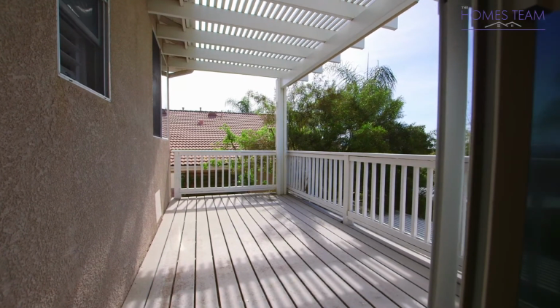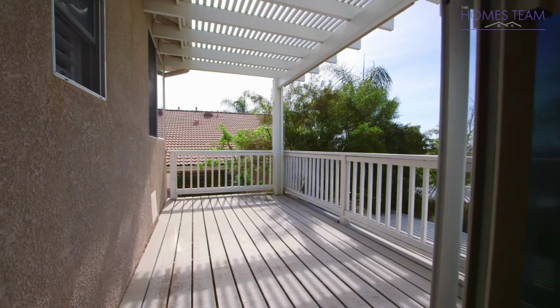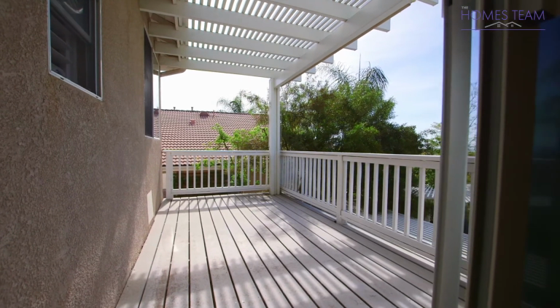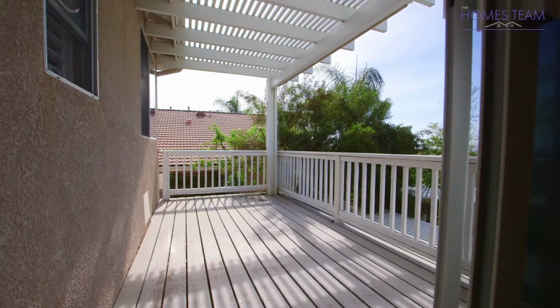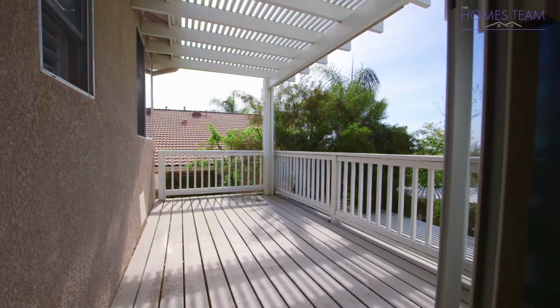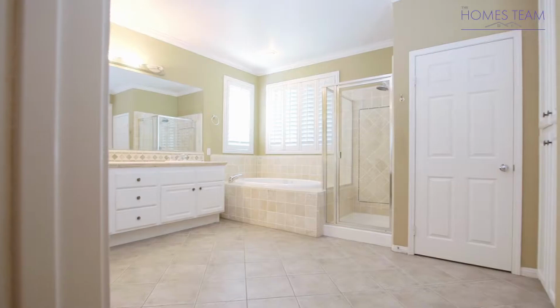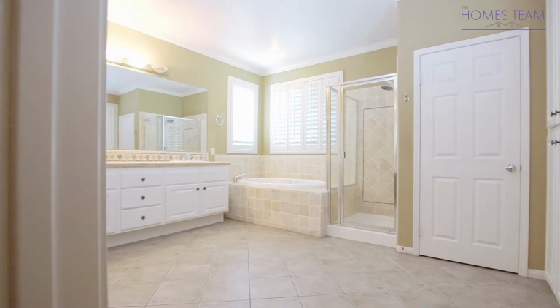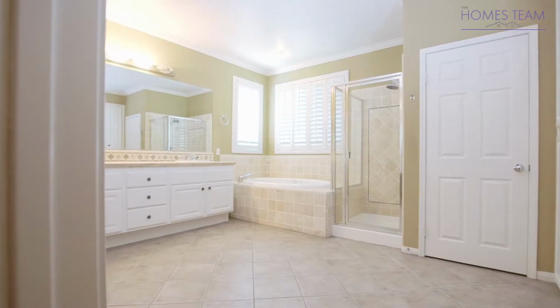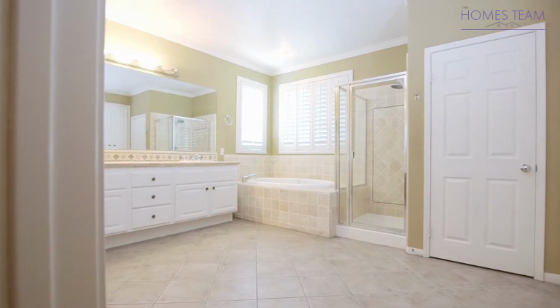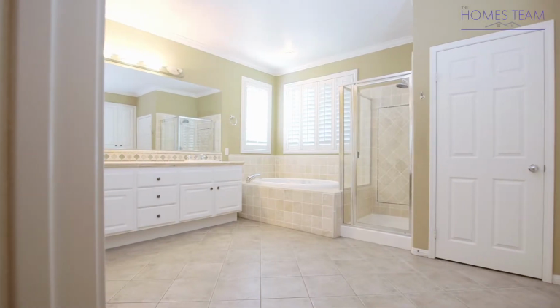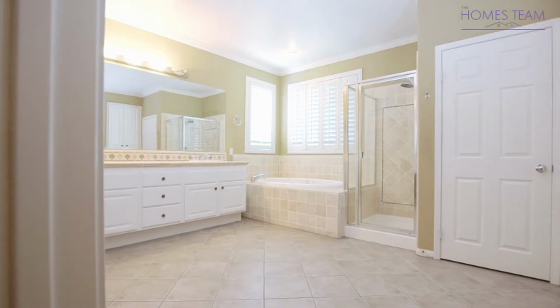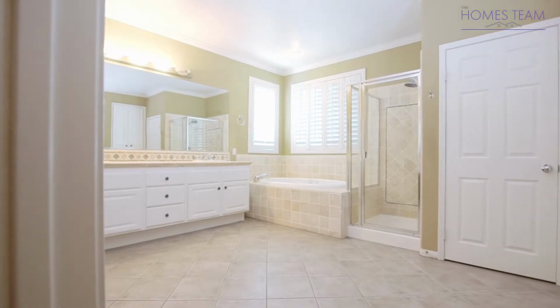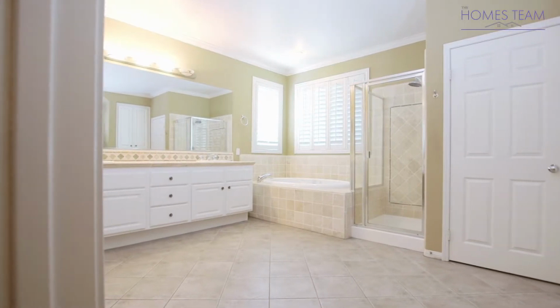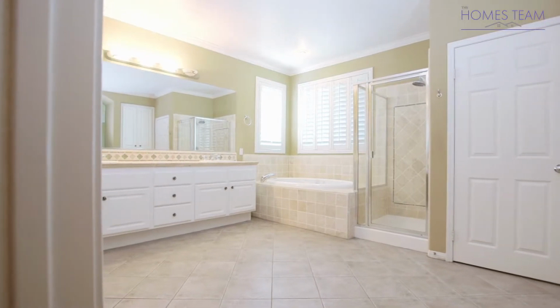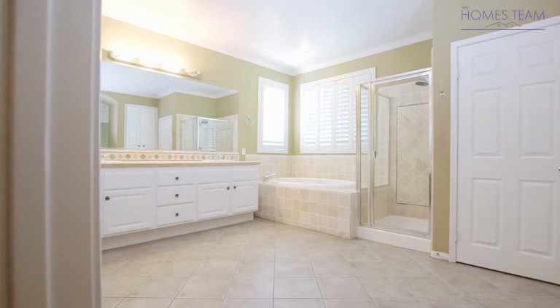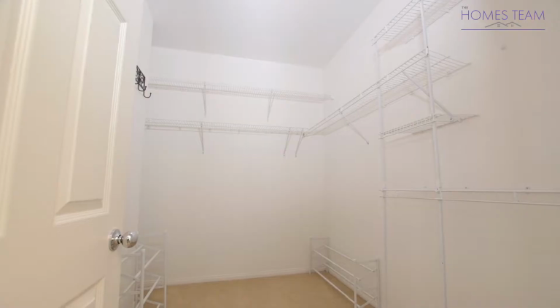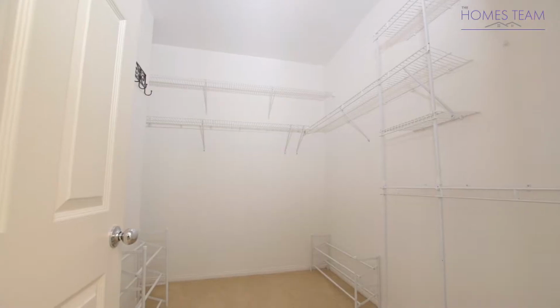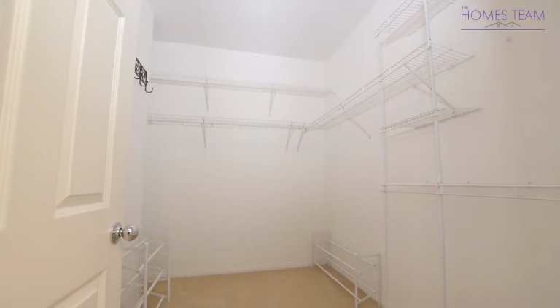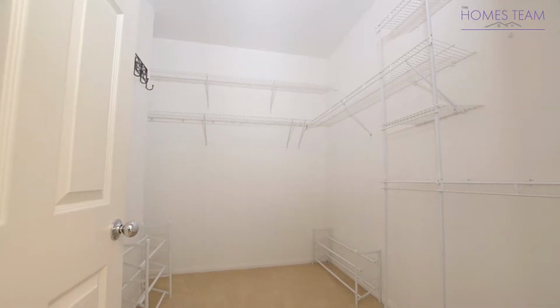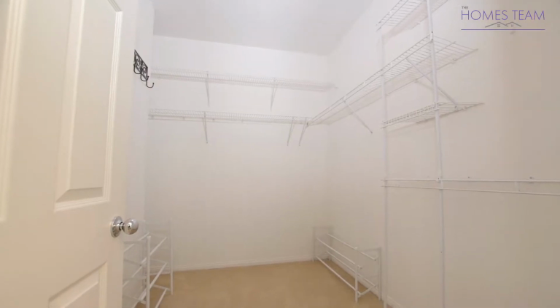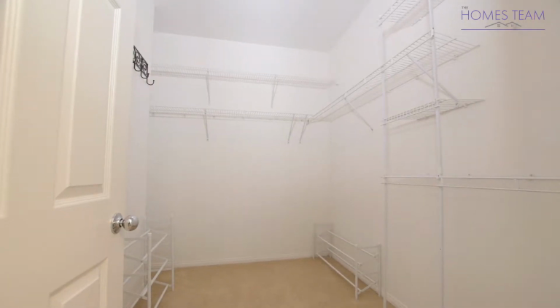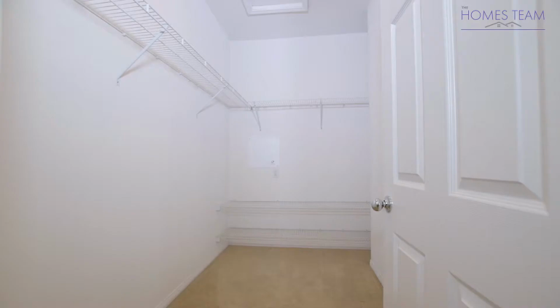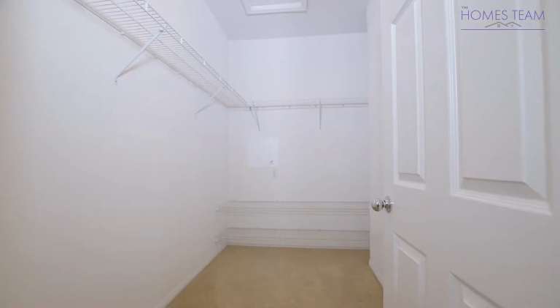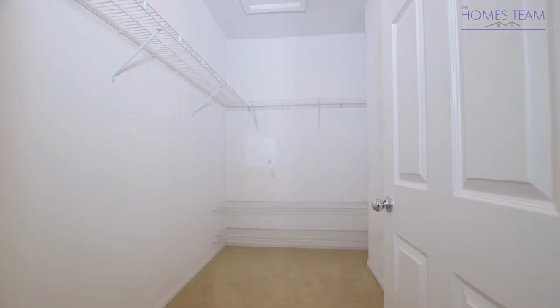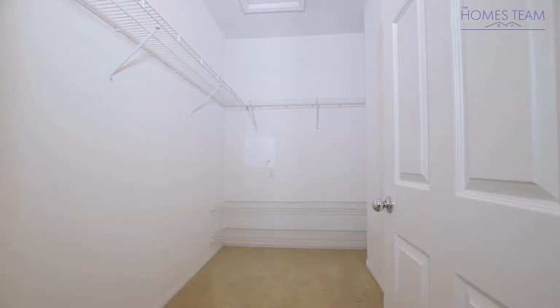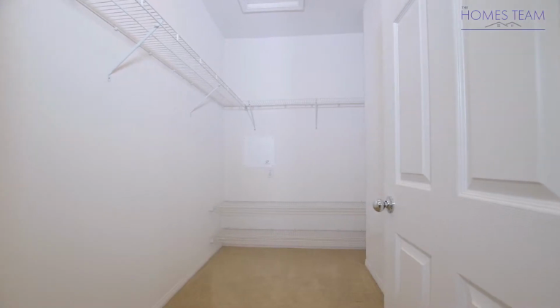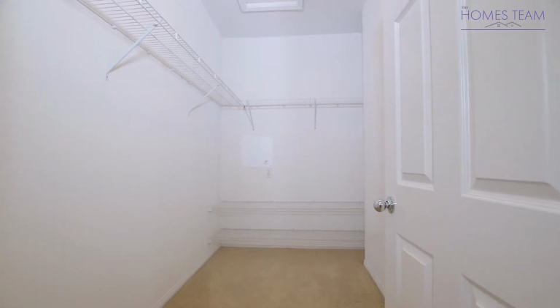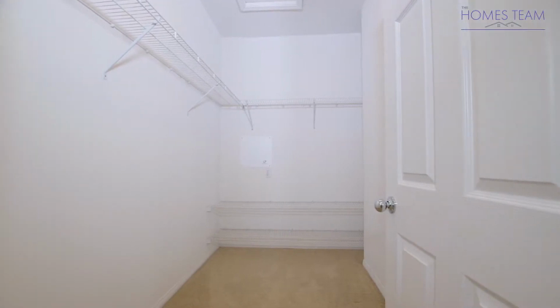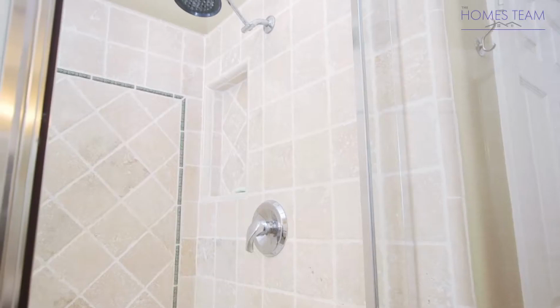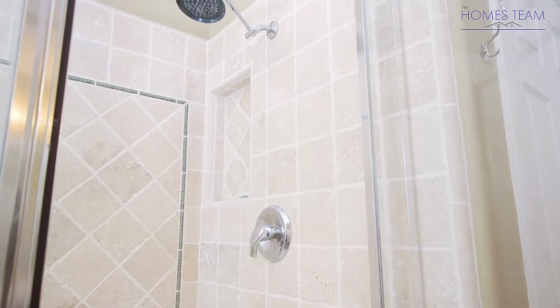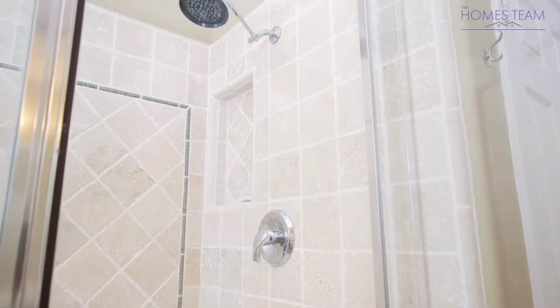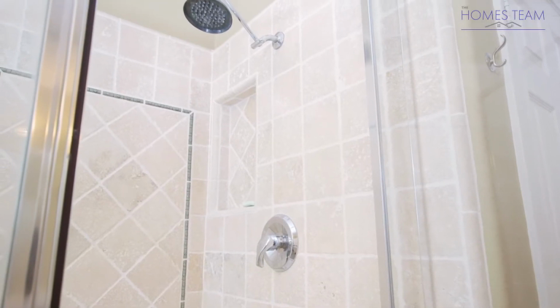The master bath features double sinks with white cabinets, his and her walk-in closets, a custom vanity, and a separate shower and soaking tub.